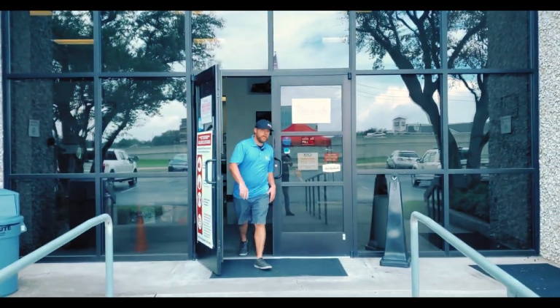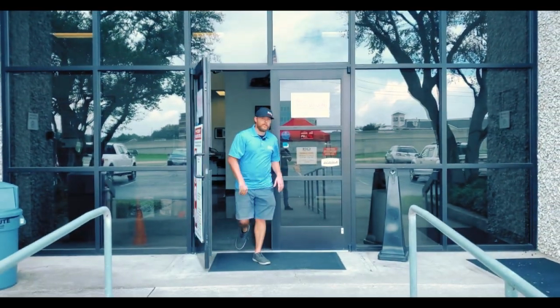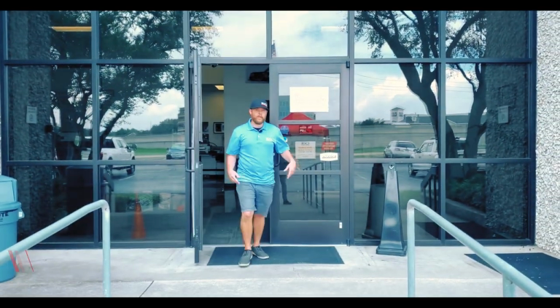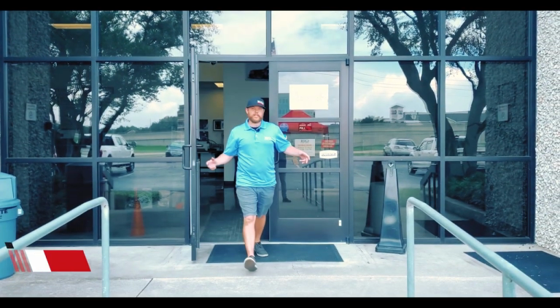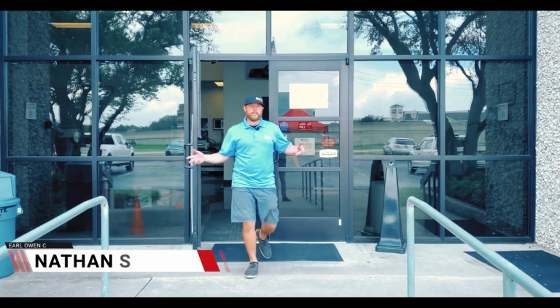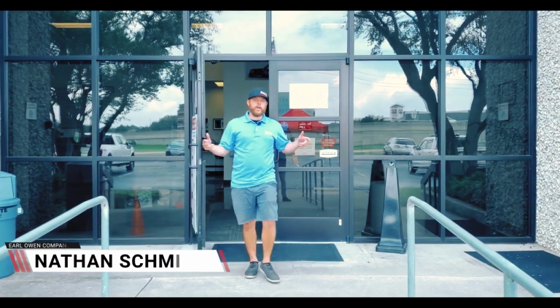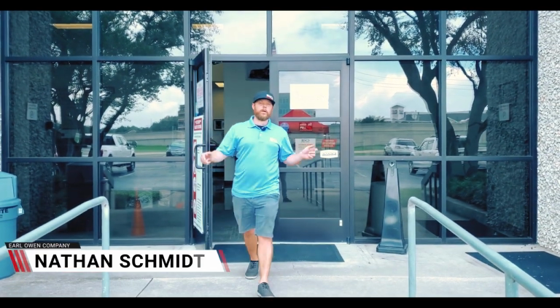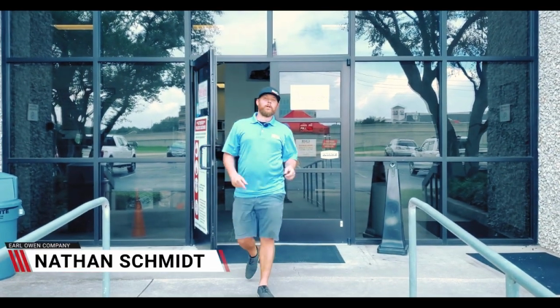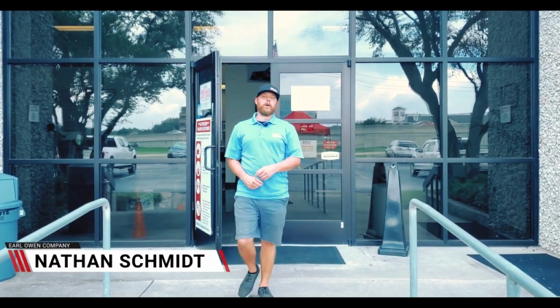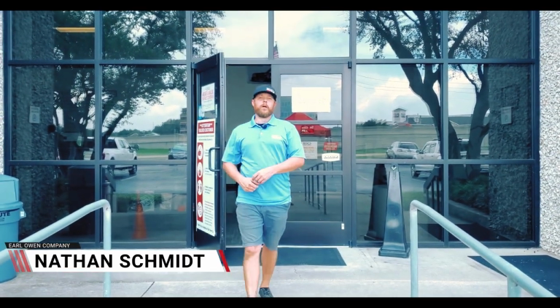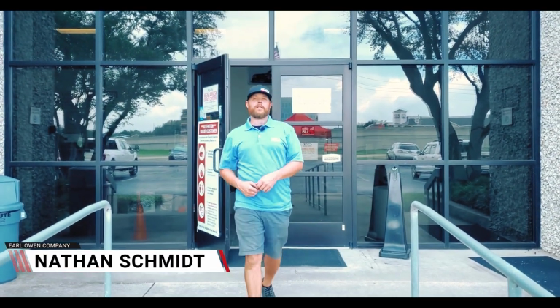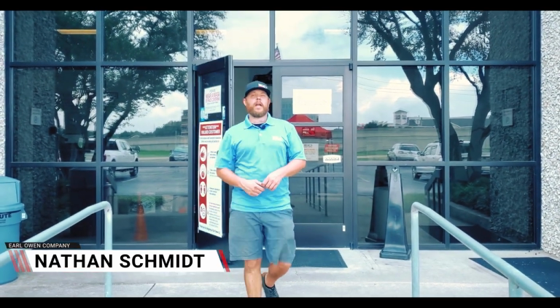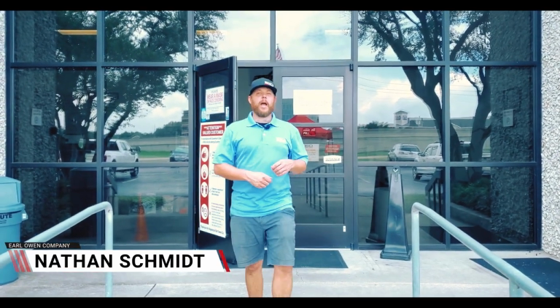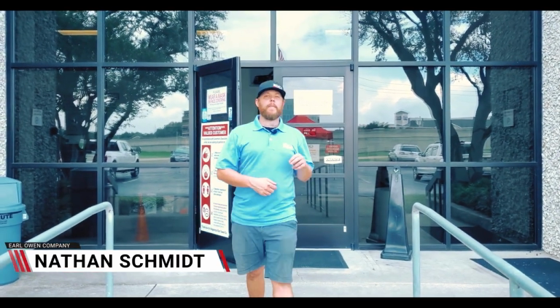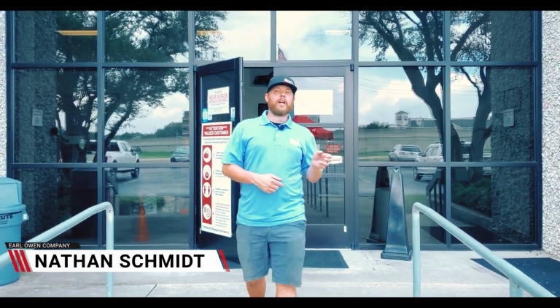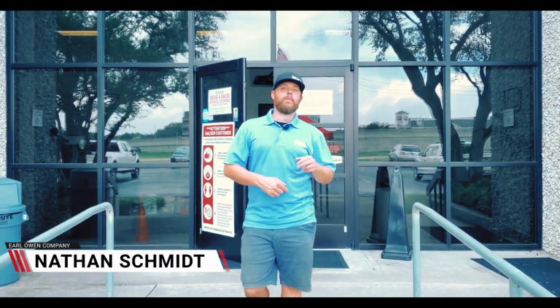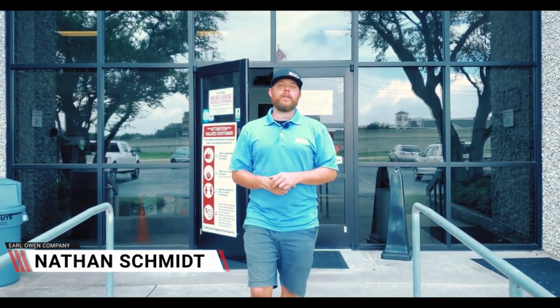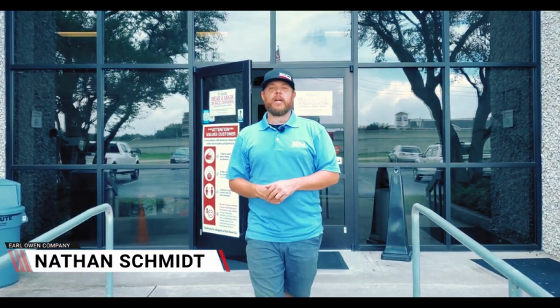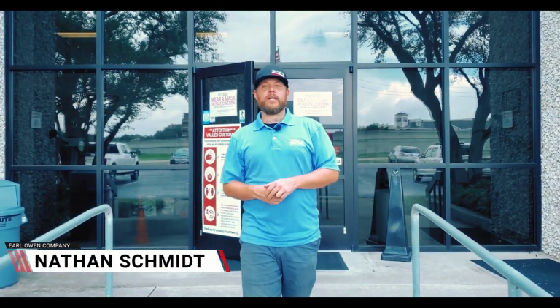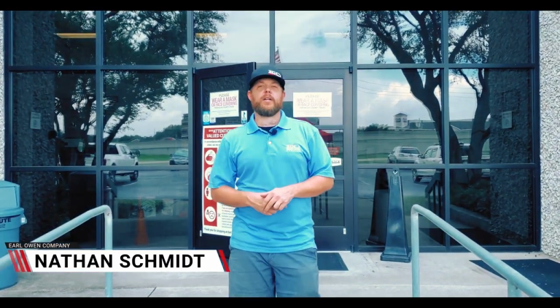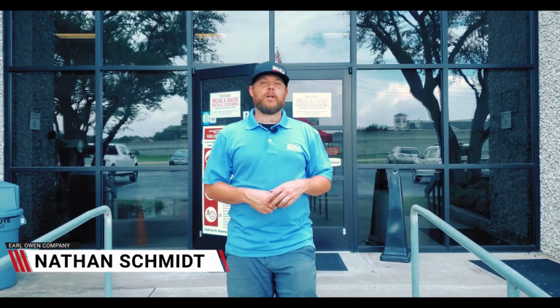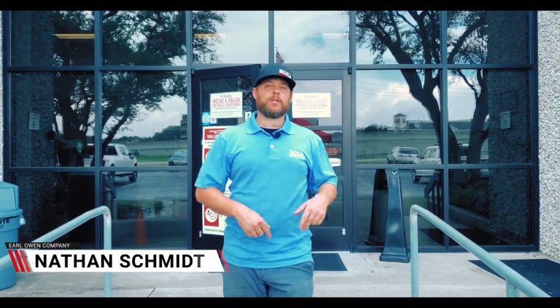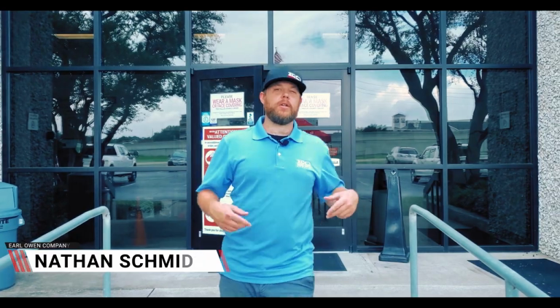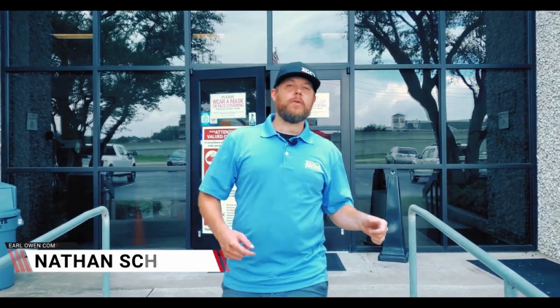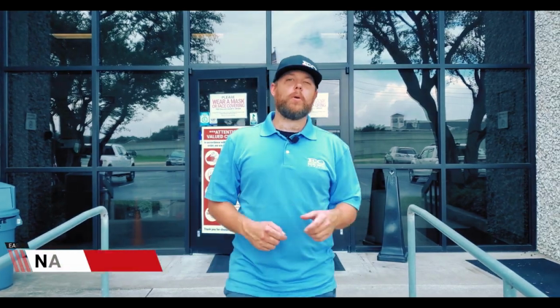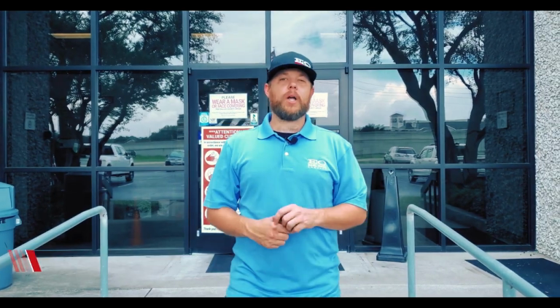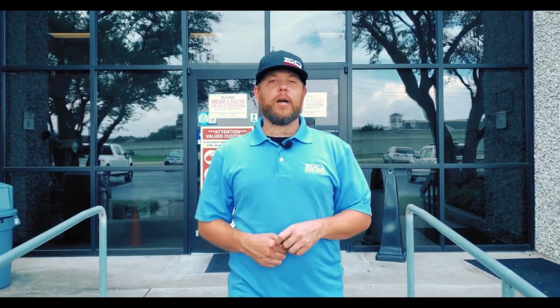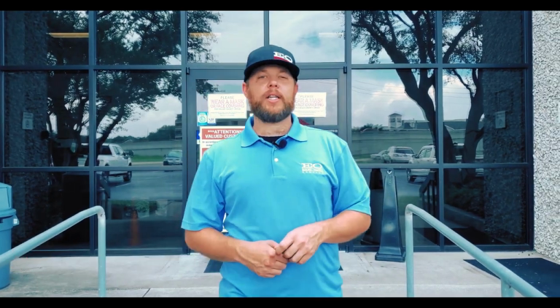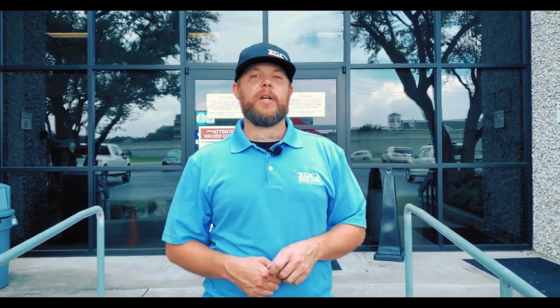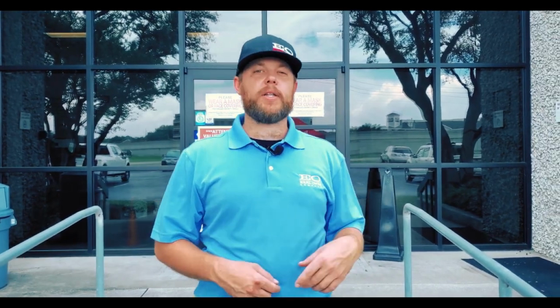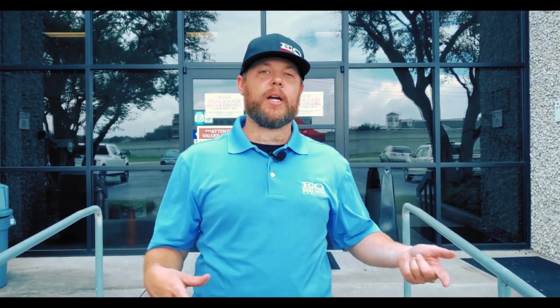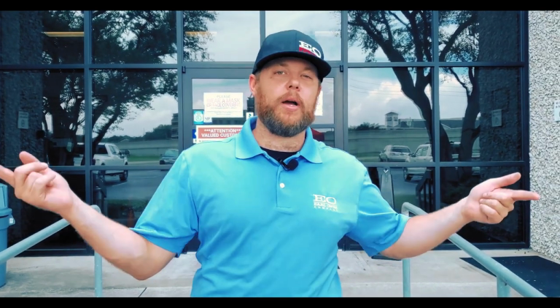Yo, this is Nathan Schmidt with Earl Lawn Company. Today we got Mike from WeatherTech. He's going to show us the new Floor Liner HP. Check it out.